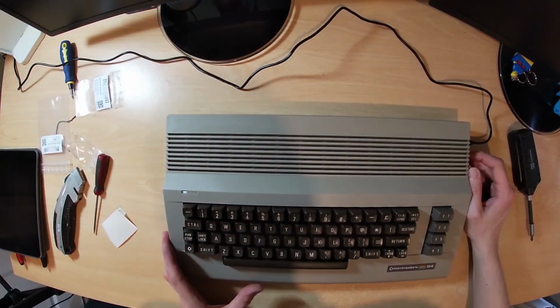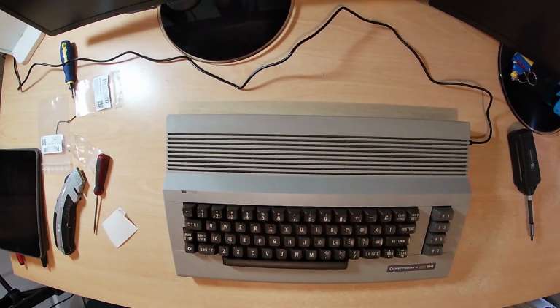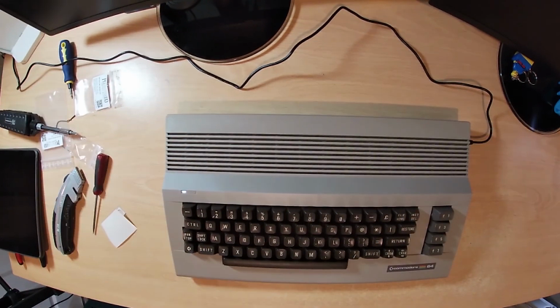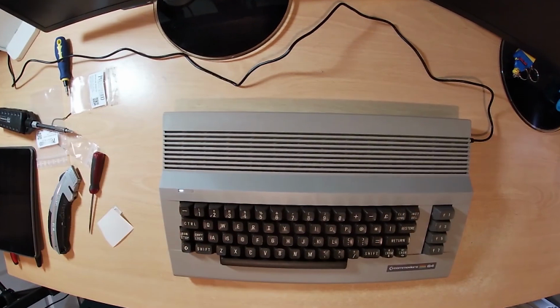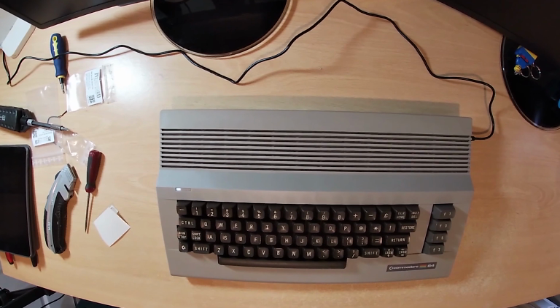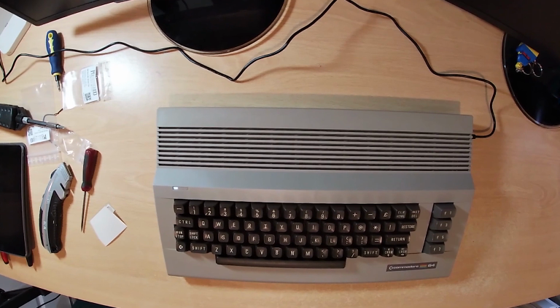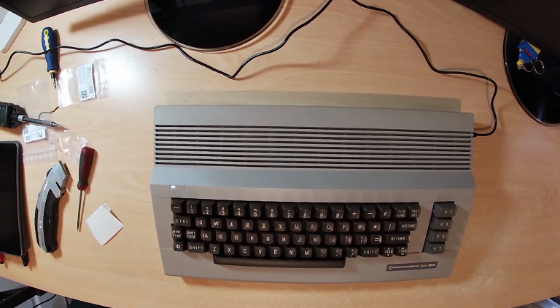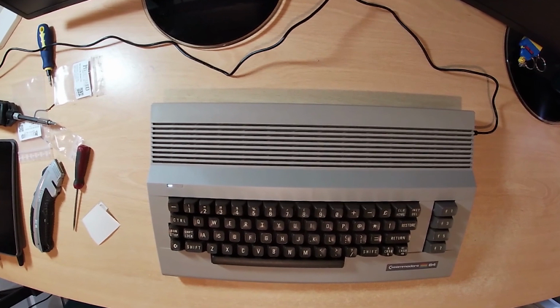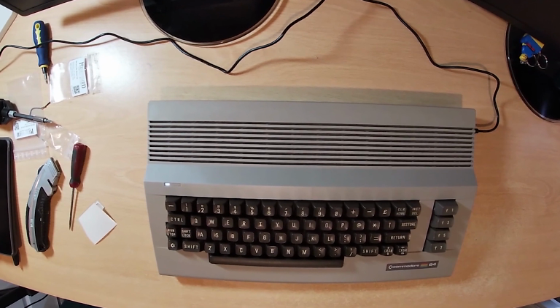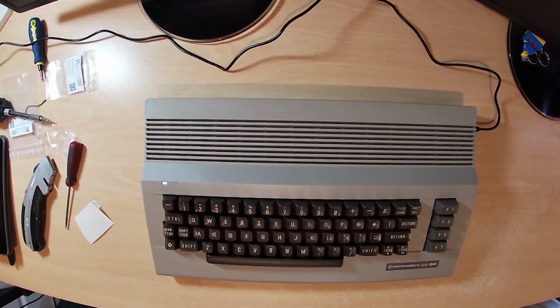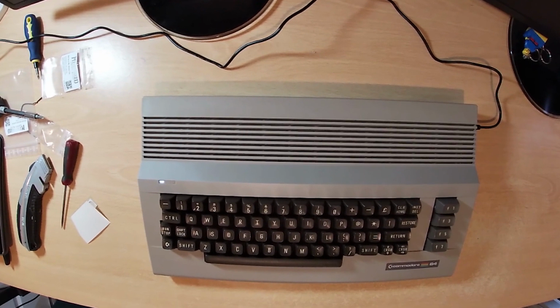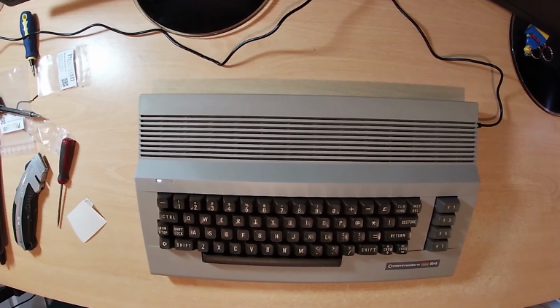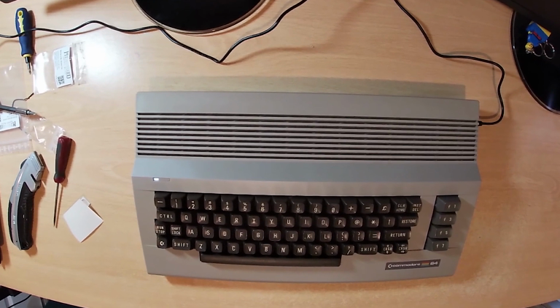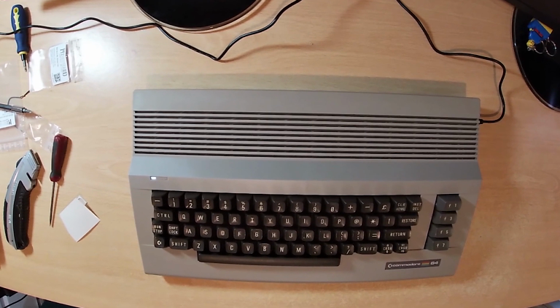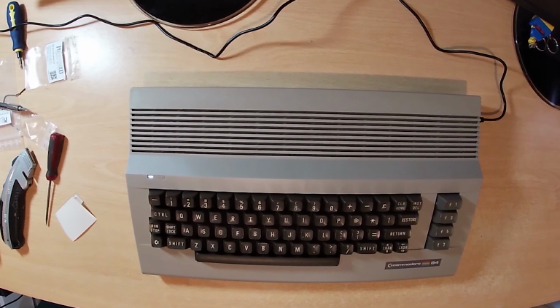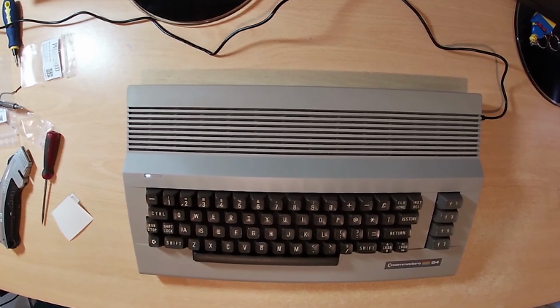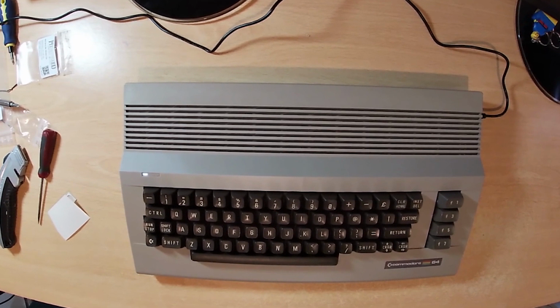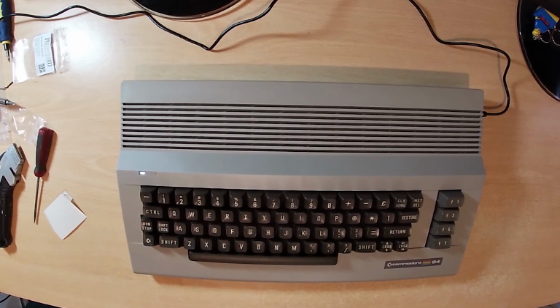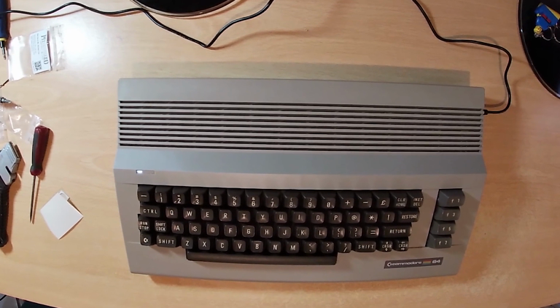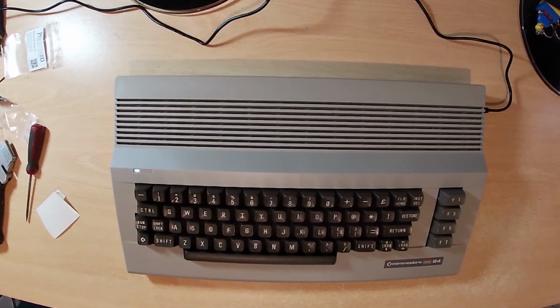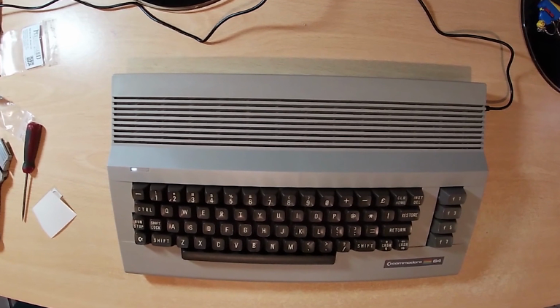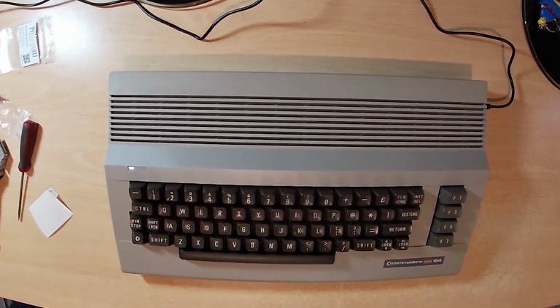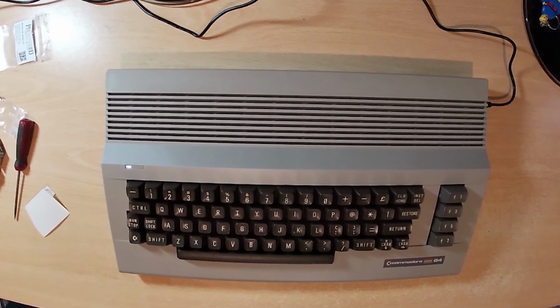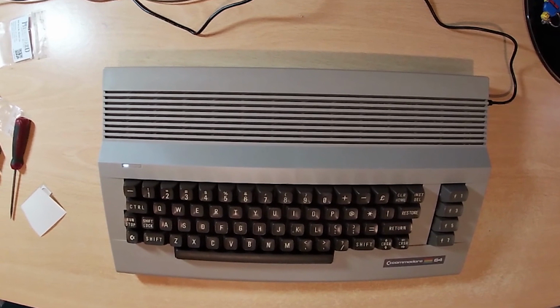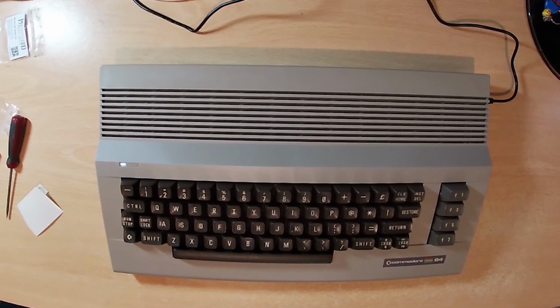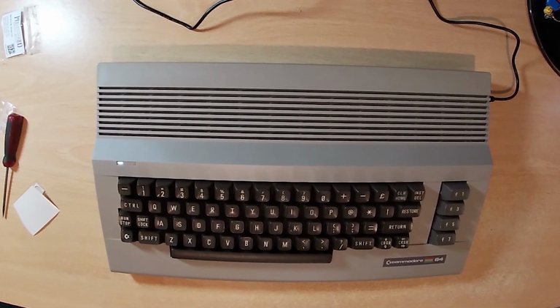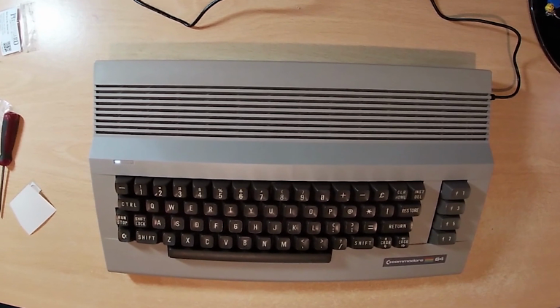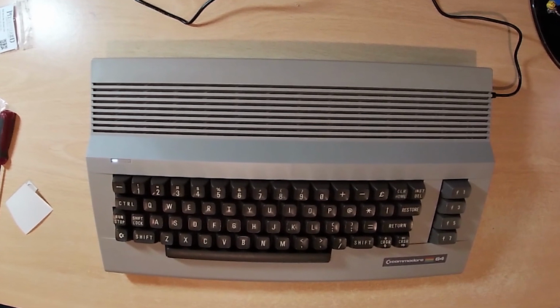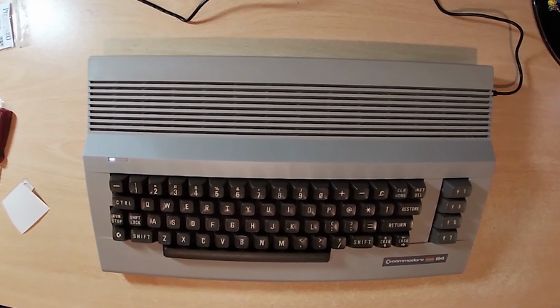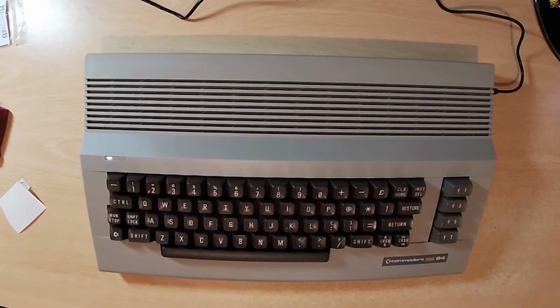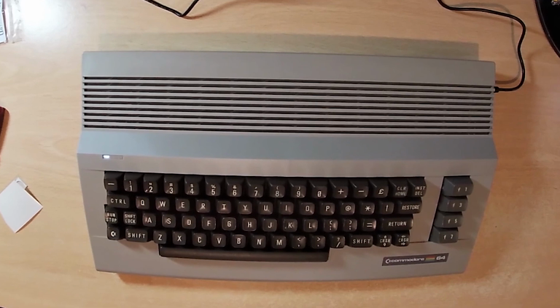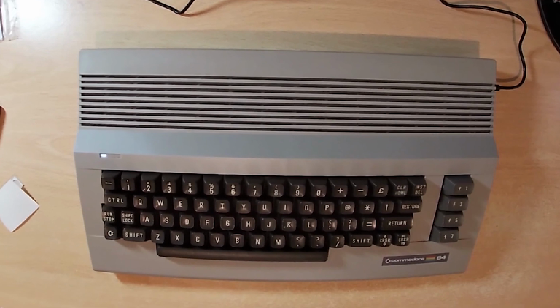And there you have it, the completed Ultimate 64 Commodore 64. Thanks for watching.